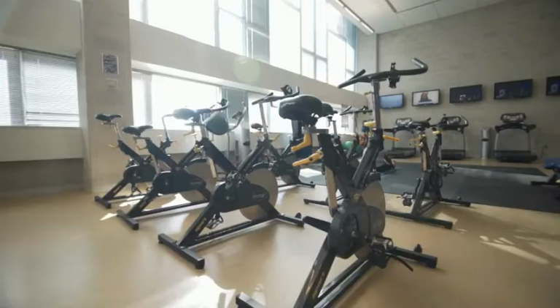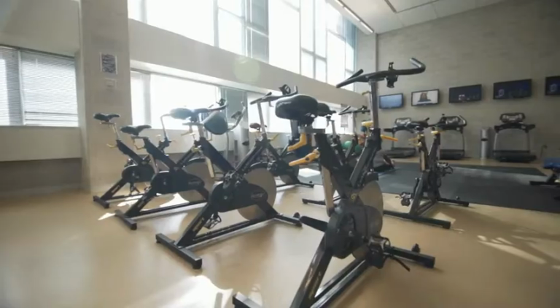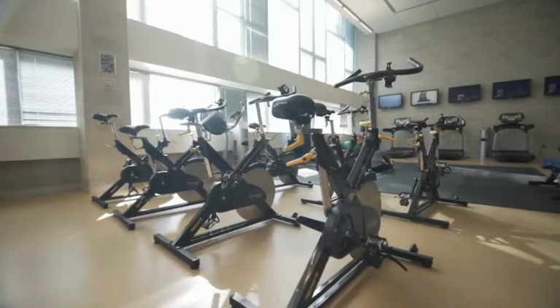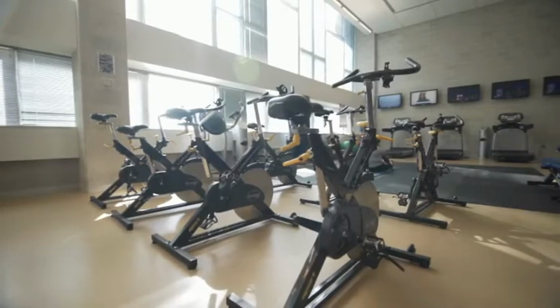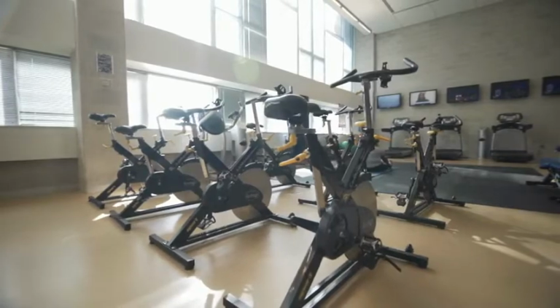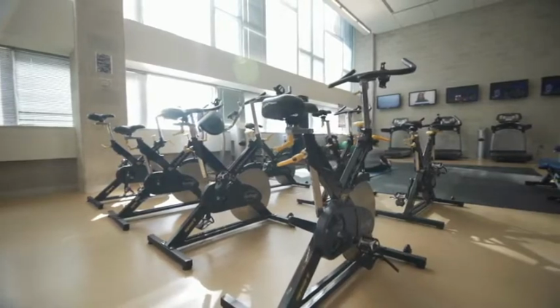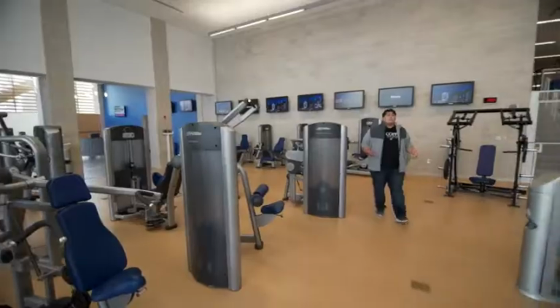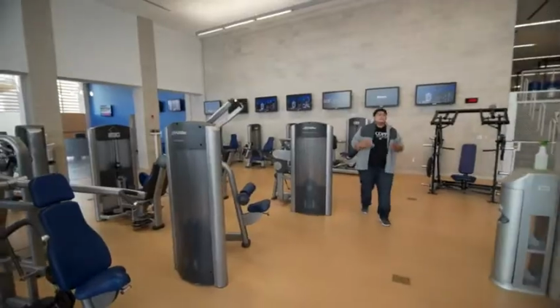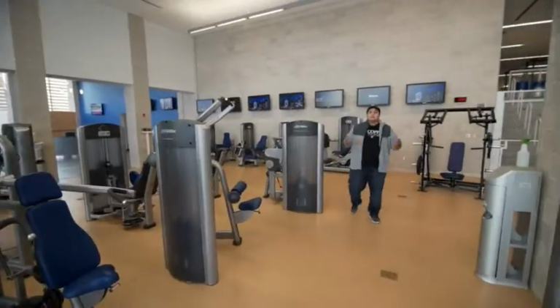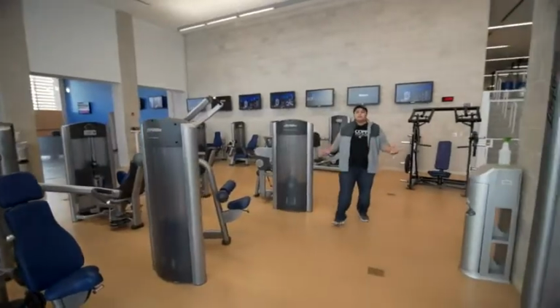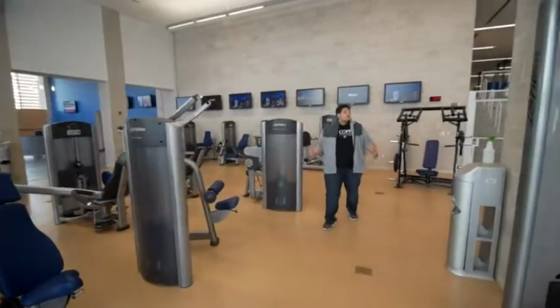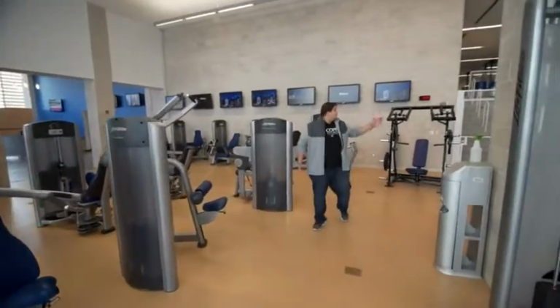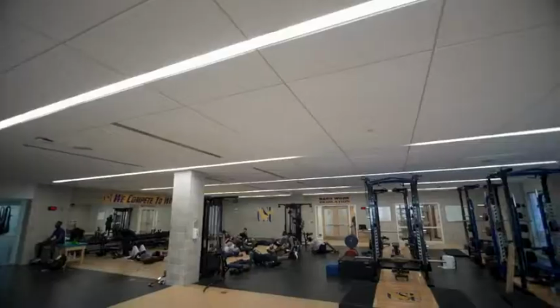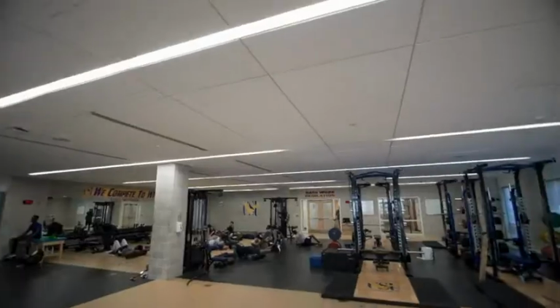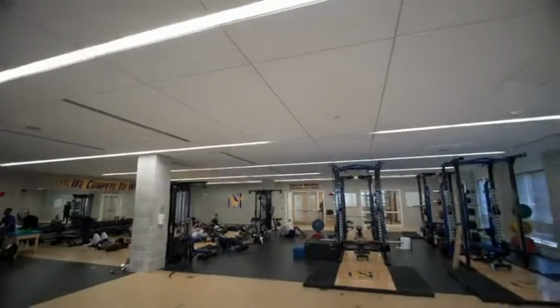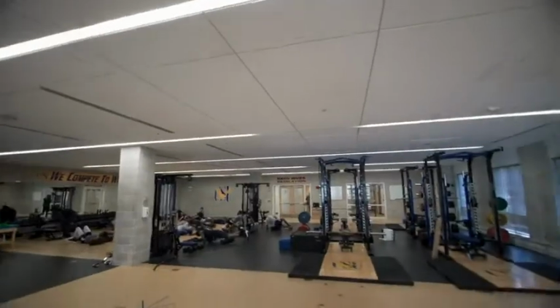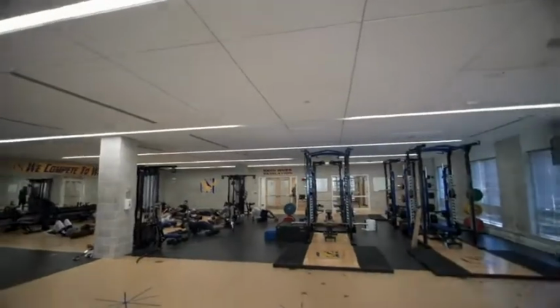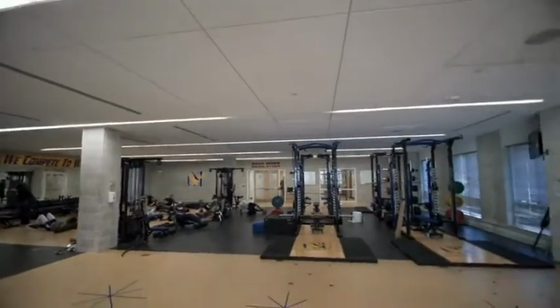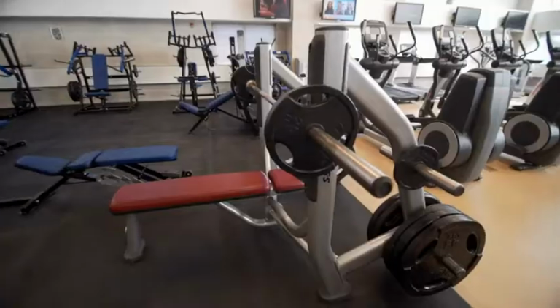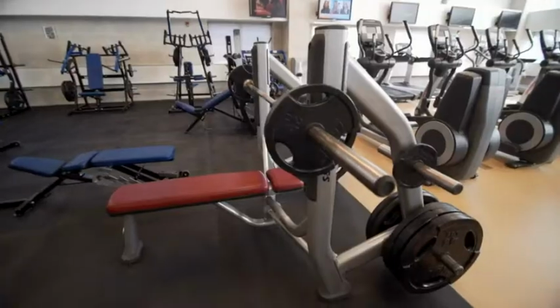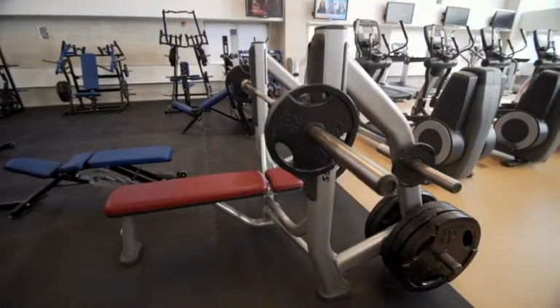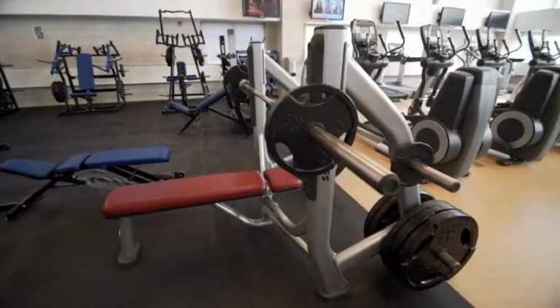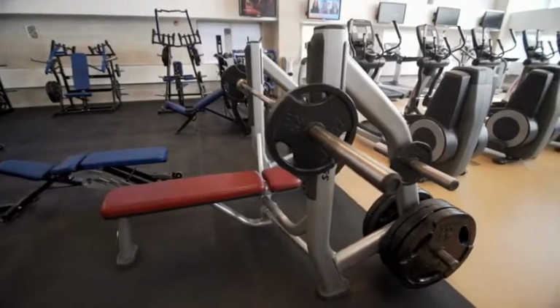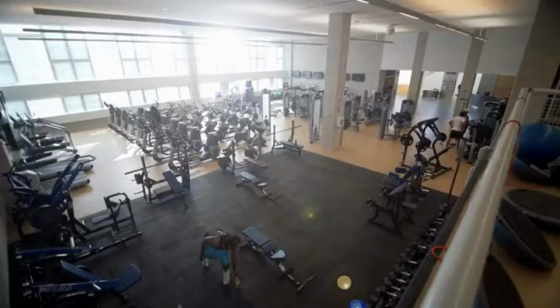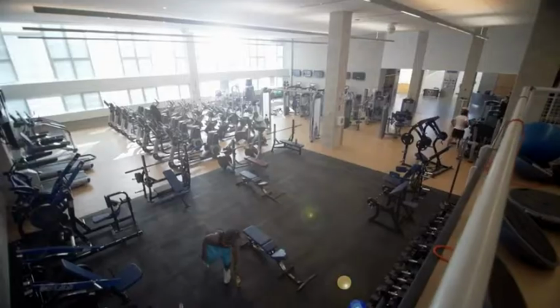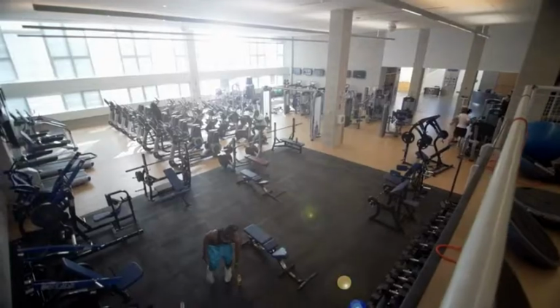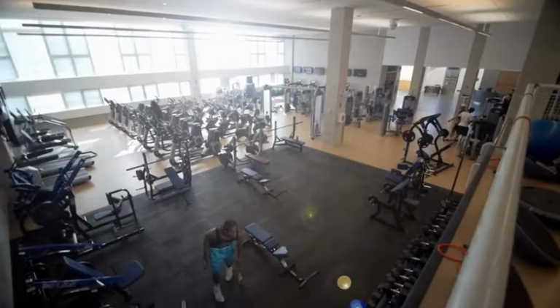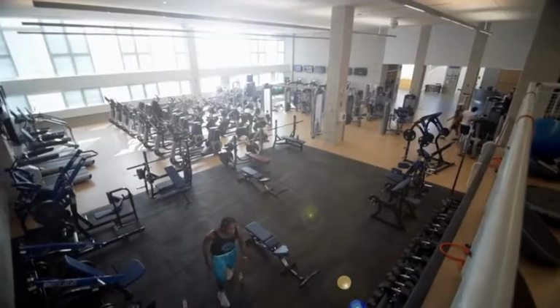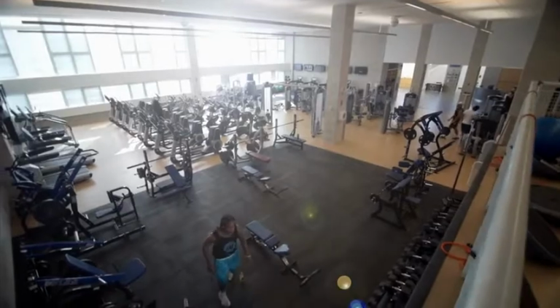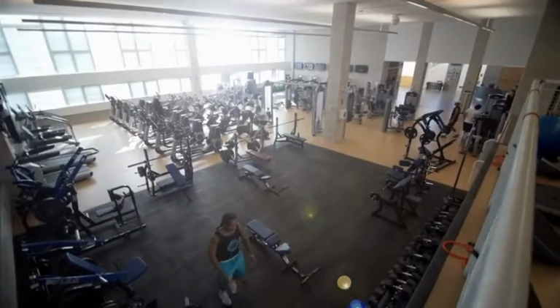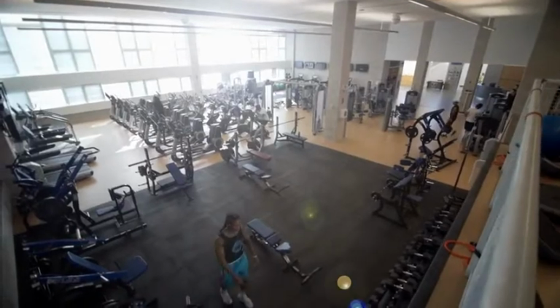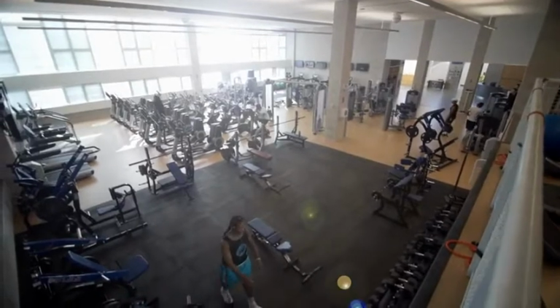So the fitness center has everything — two floors, free weights, machines, treadmills, anything you name, we got it.